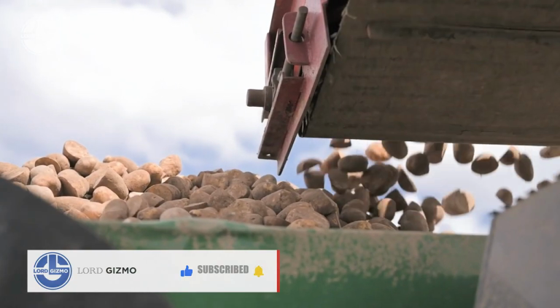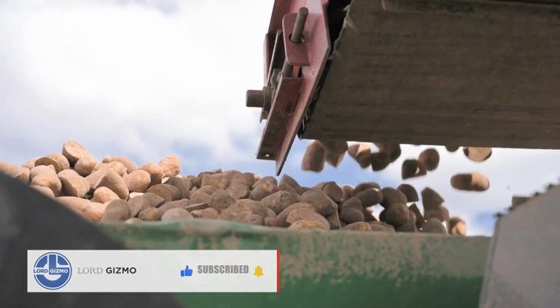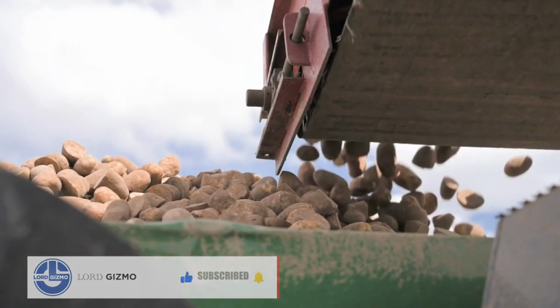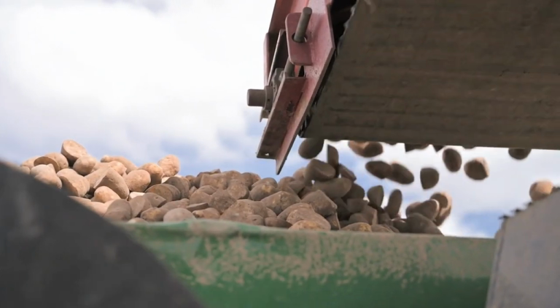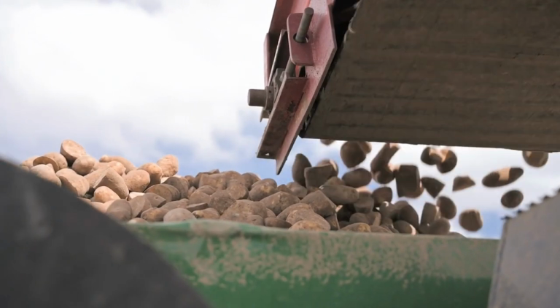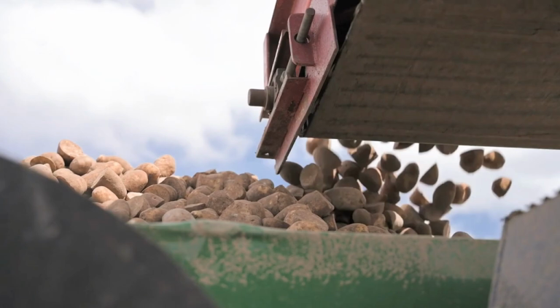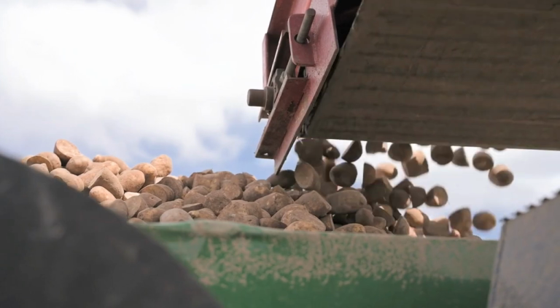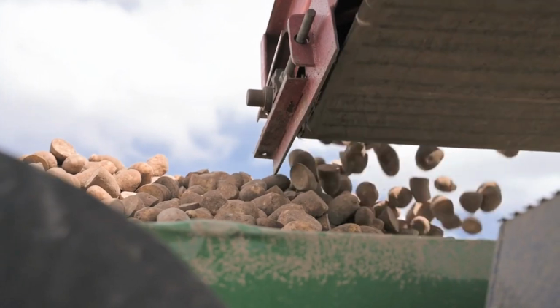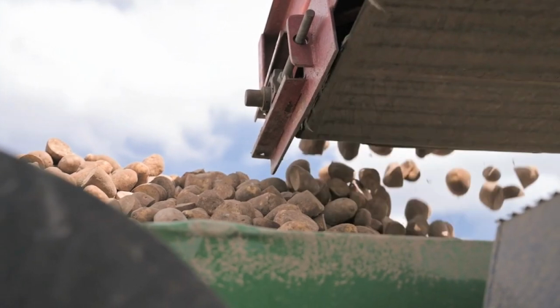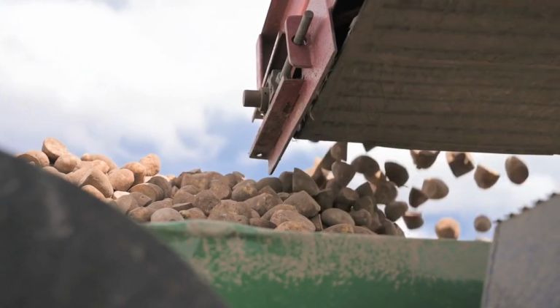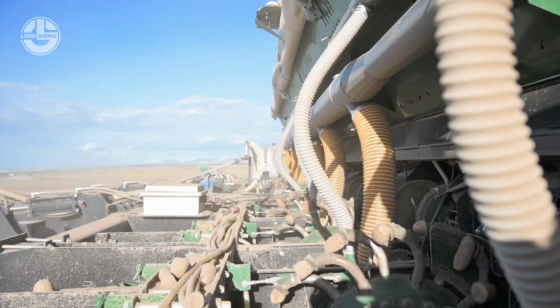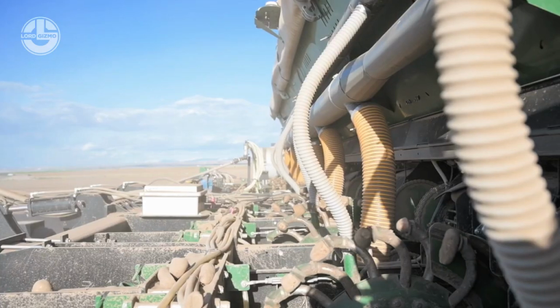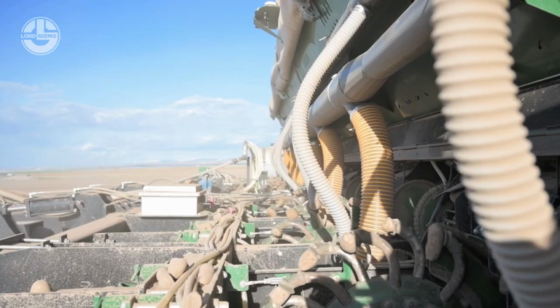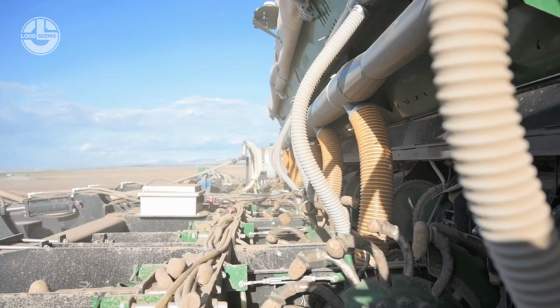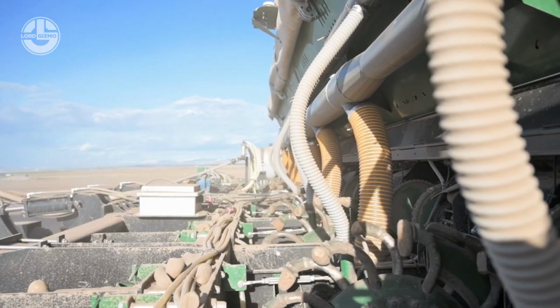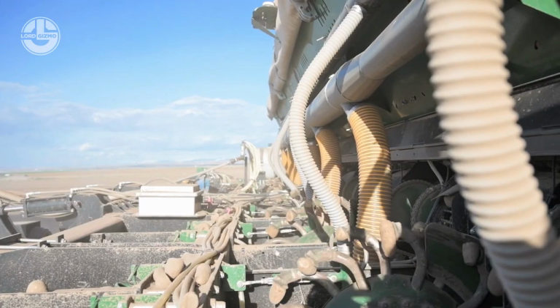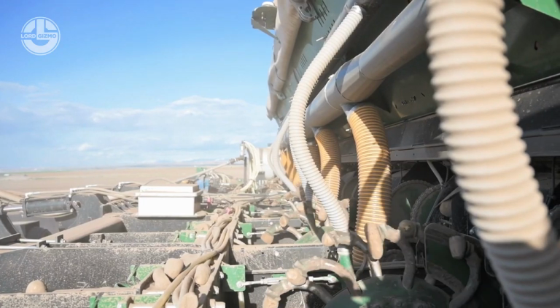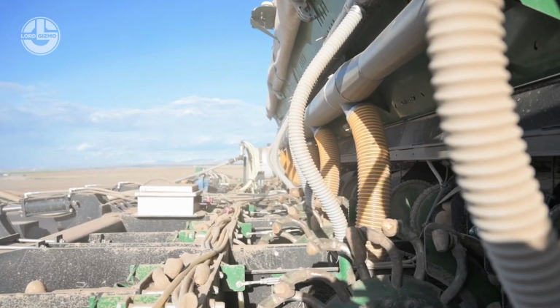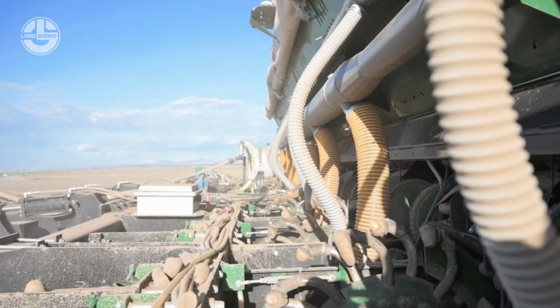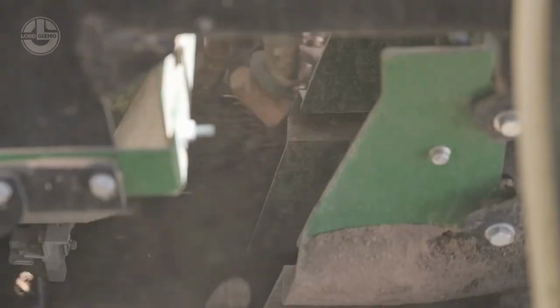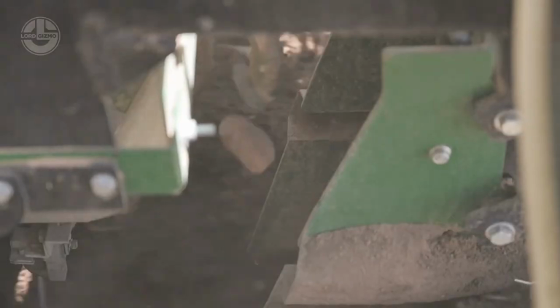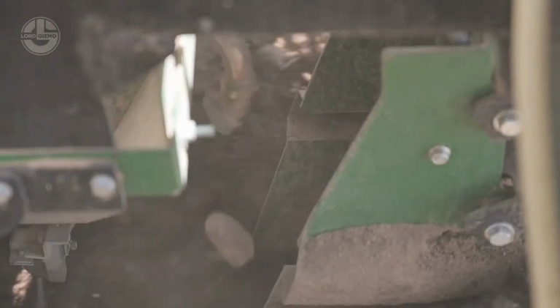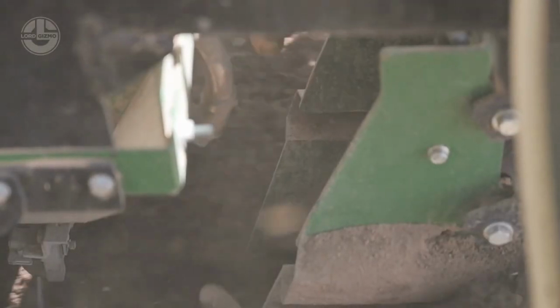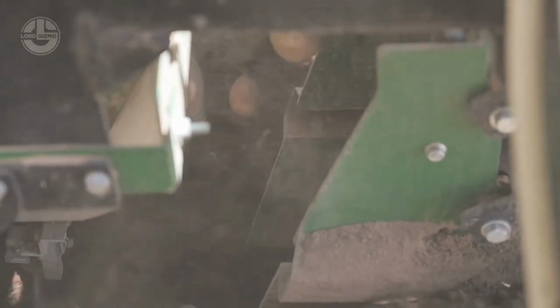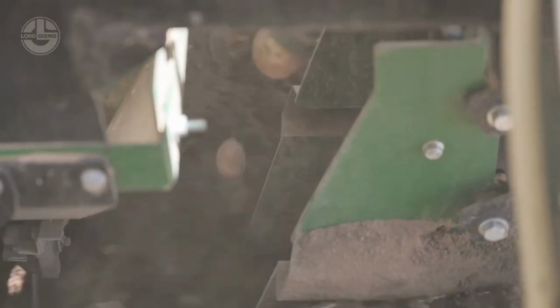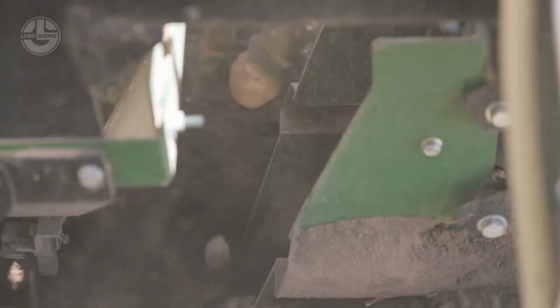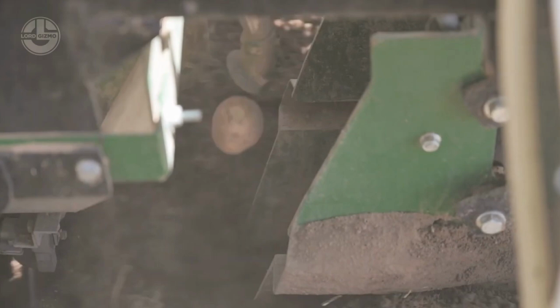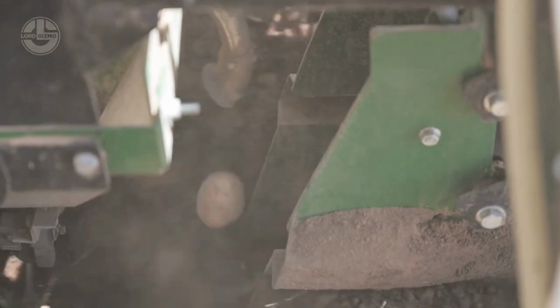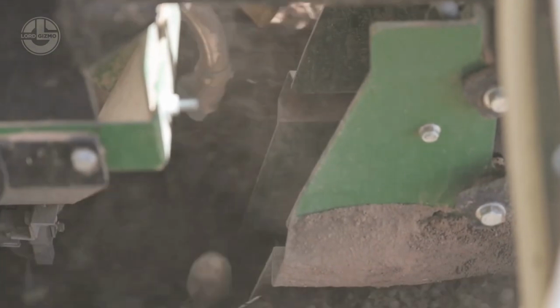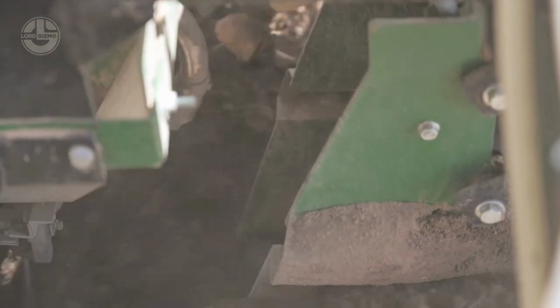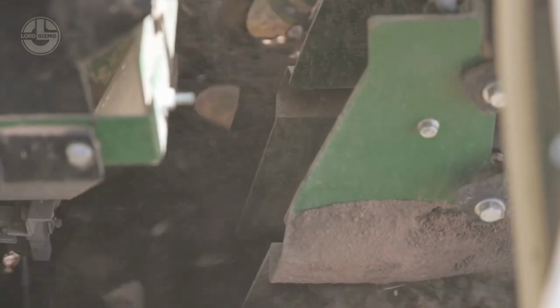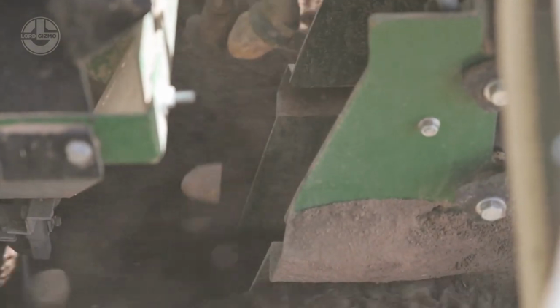The minimum amount of horsepower needed to run this cup planter is 180, and its maximum planting width is 20 feet.